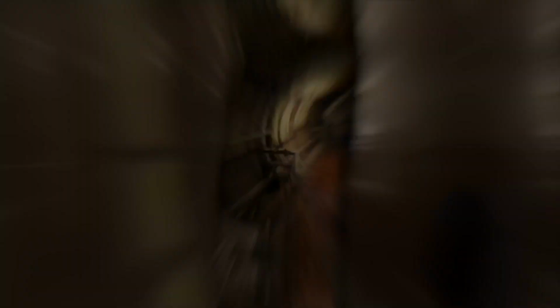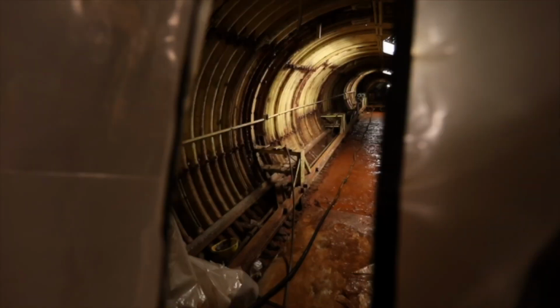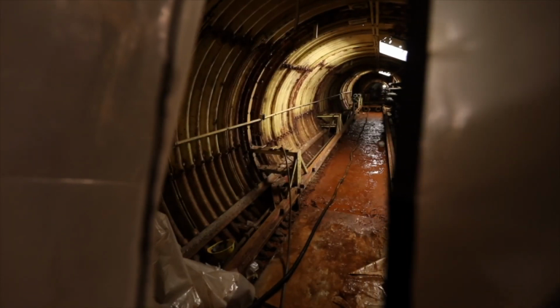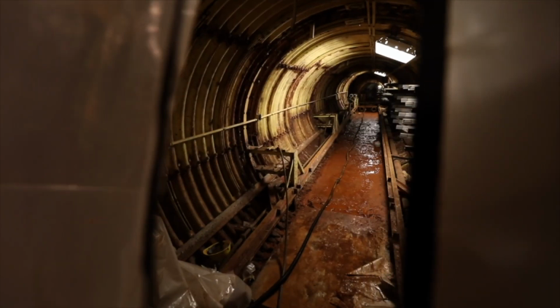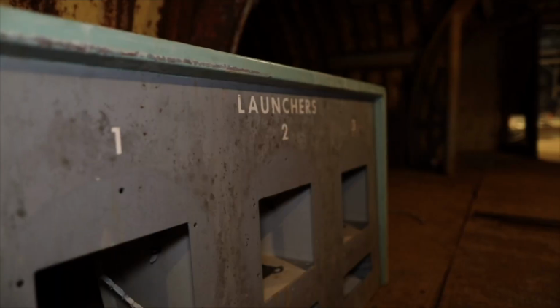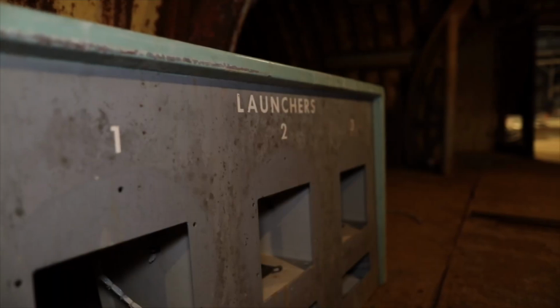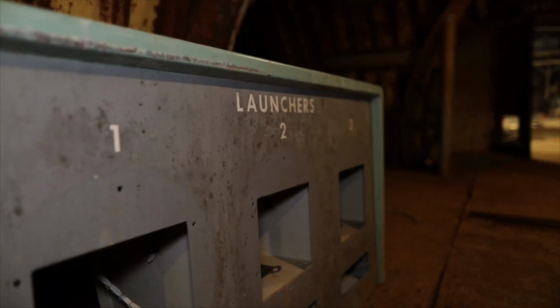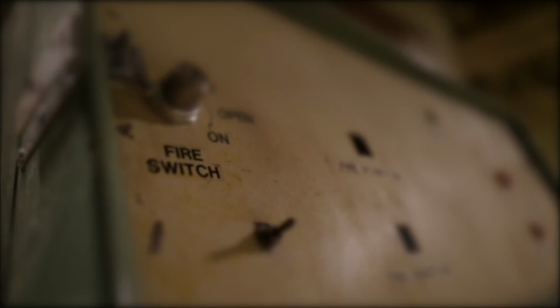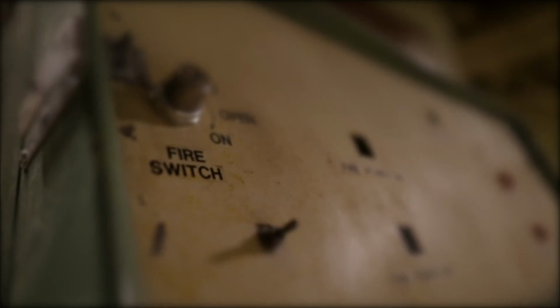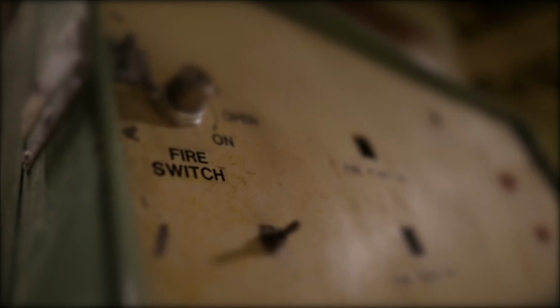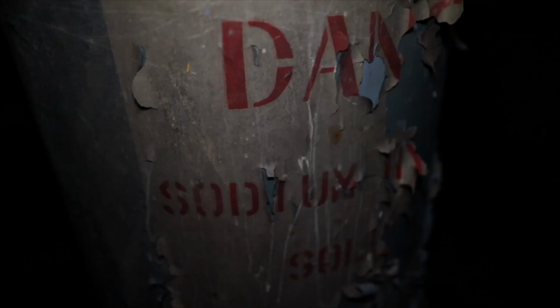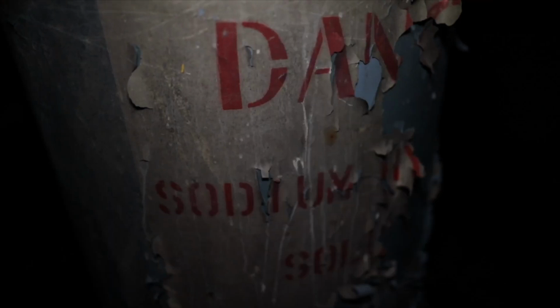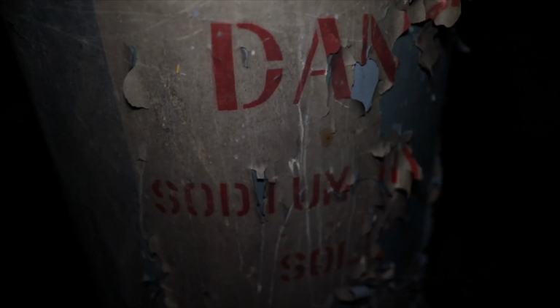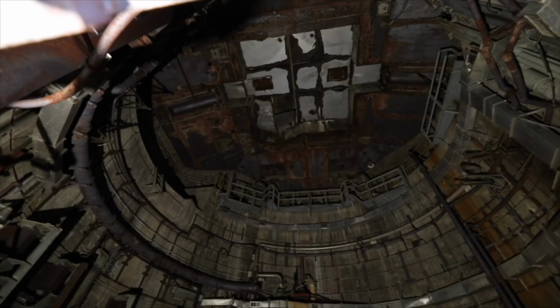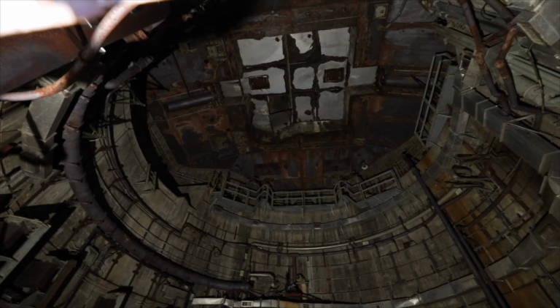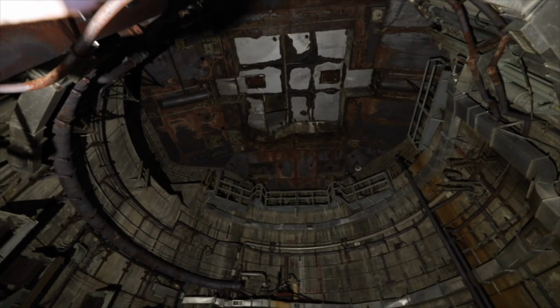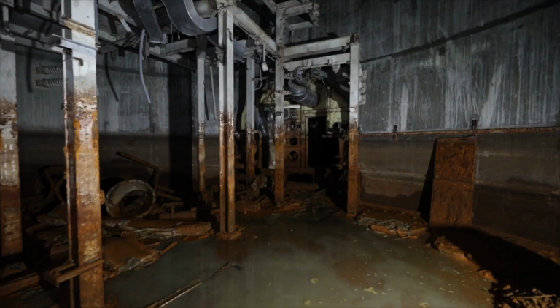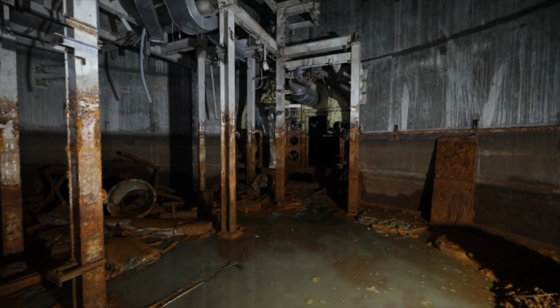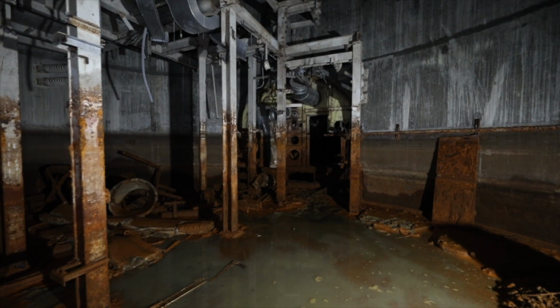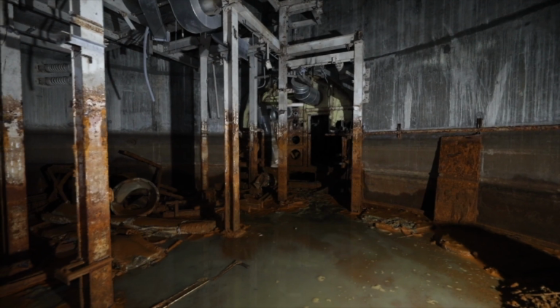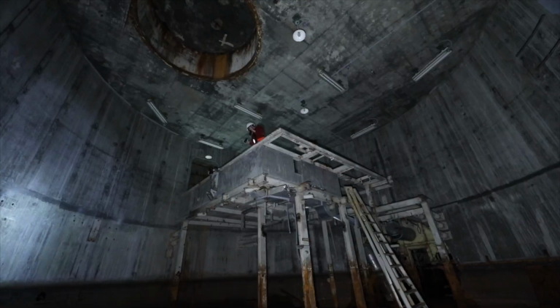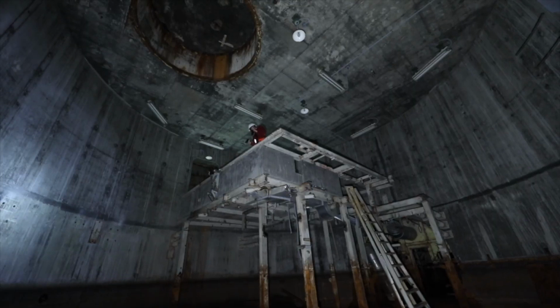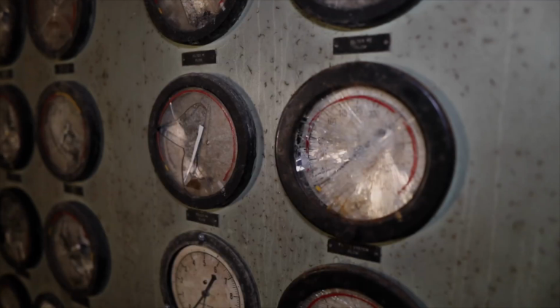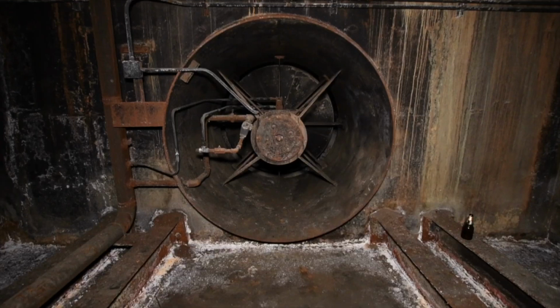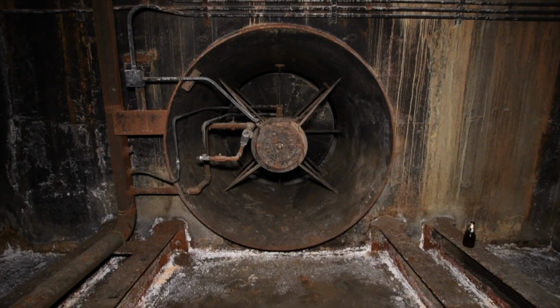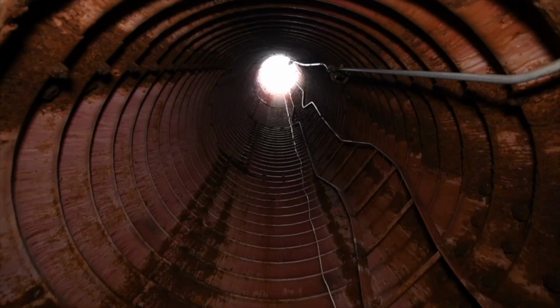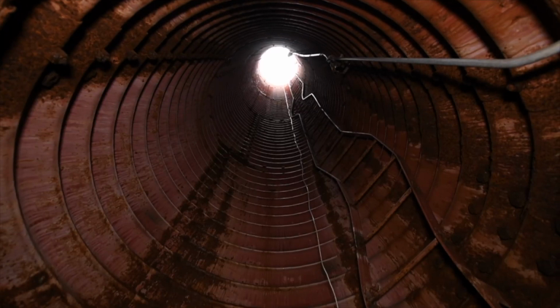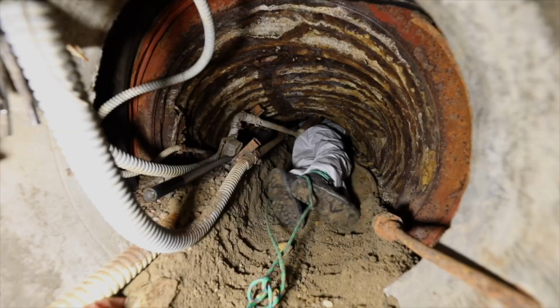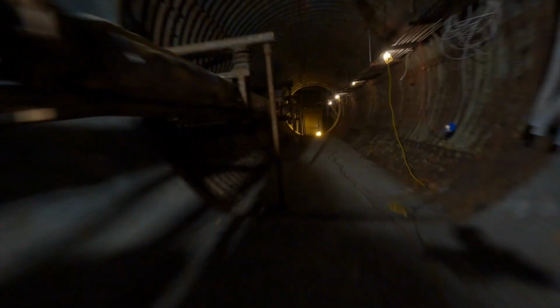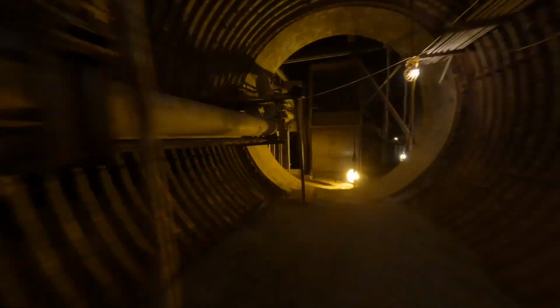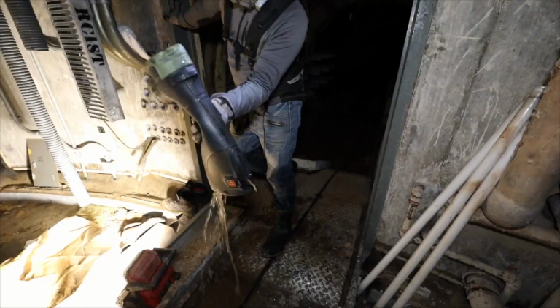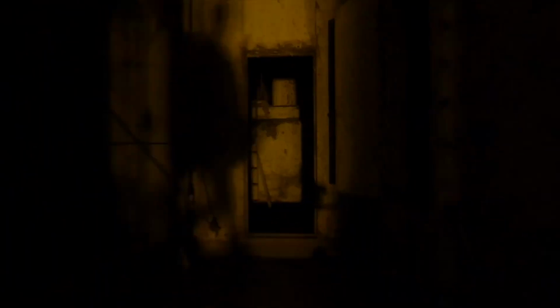In the empty valley, they built a giant, and they gave it the name of a giant in Greek mythology: Titan.